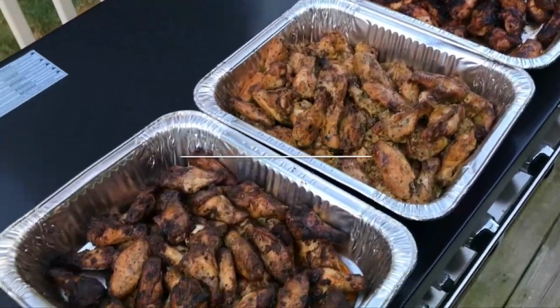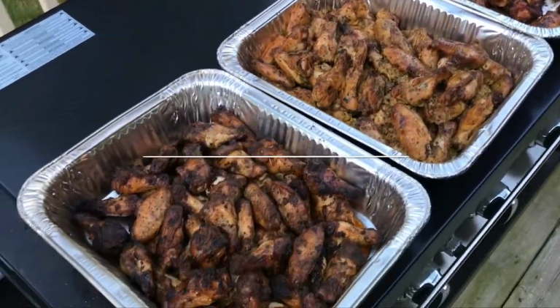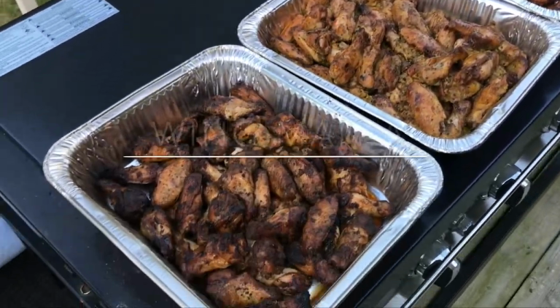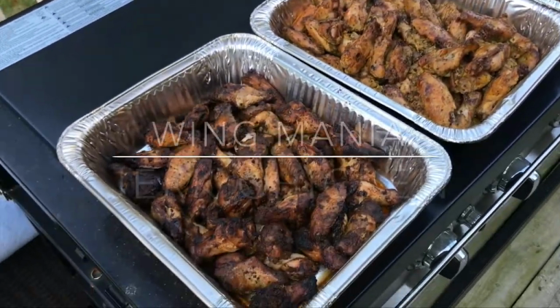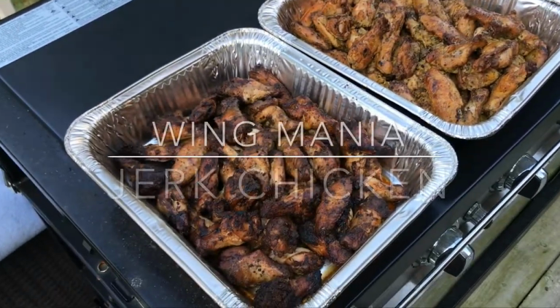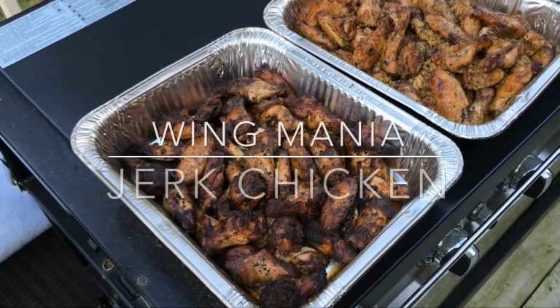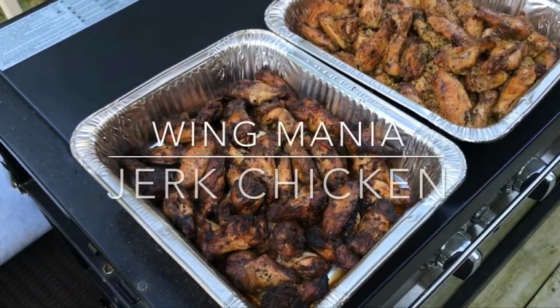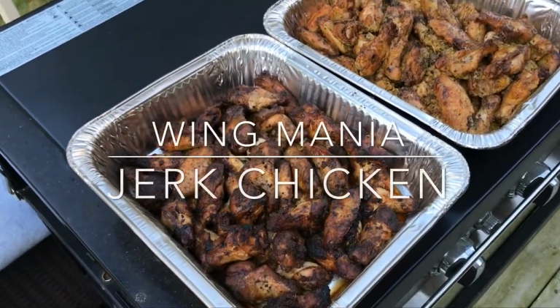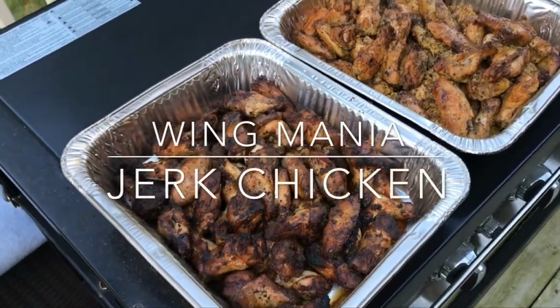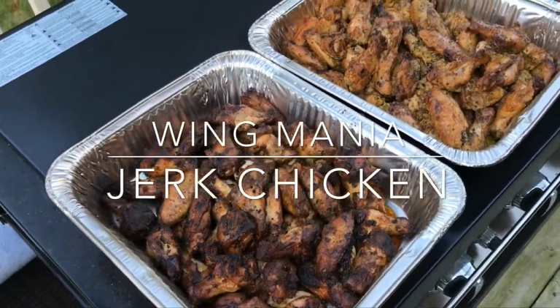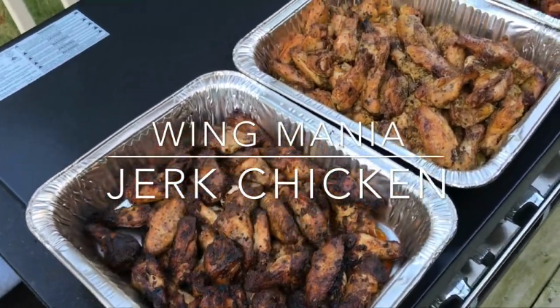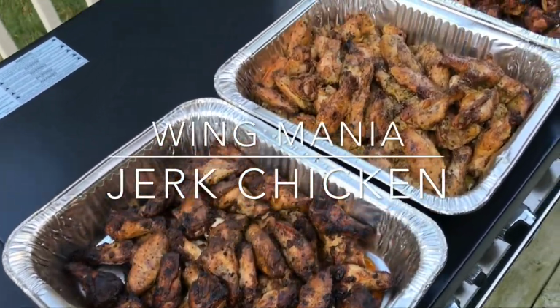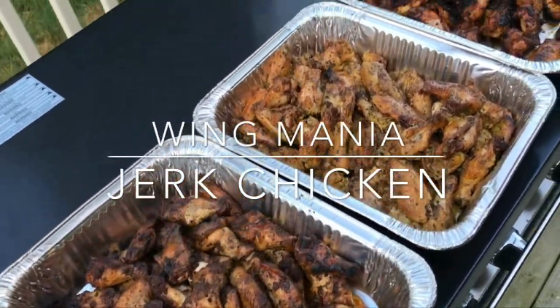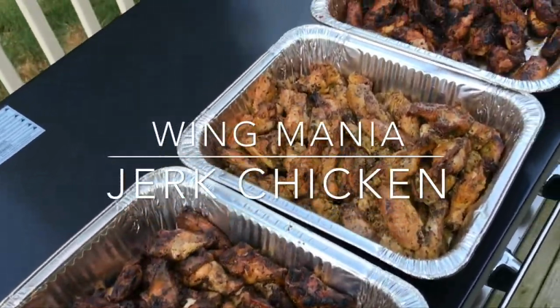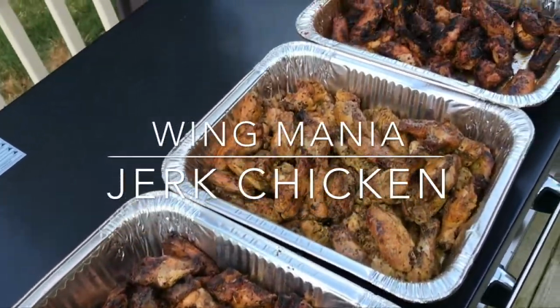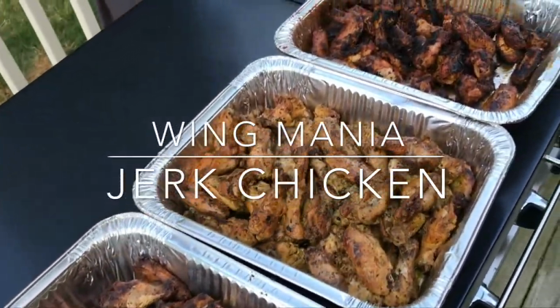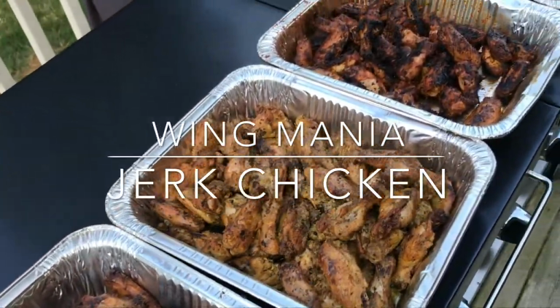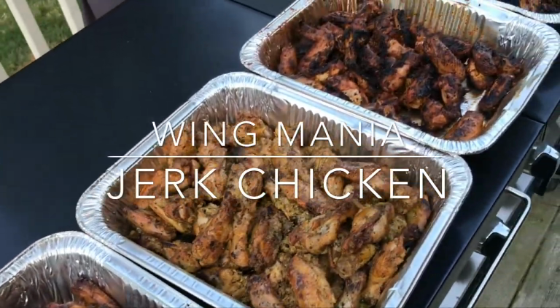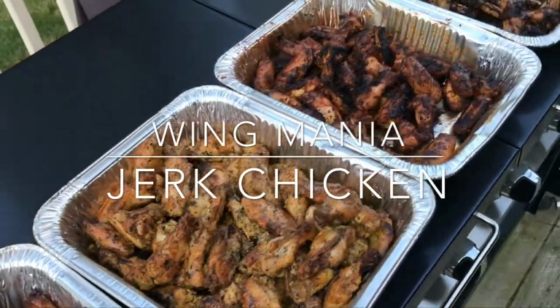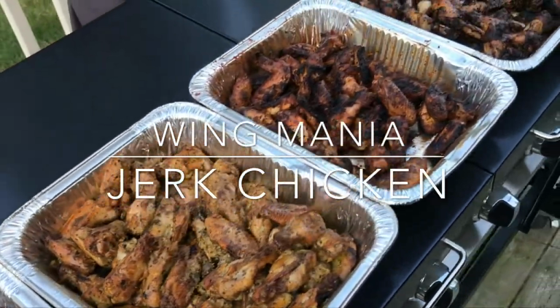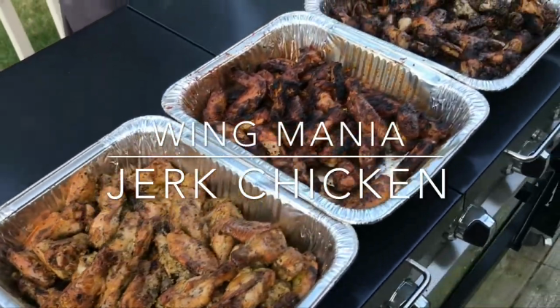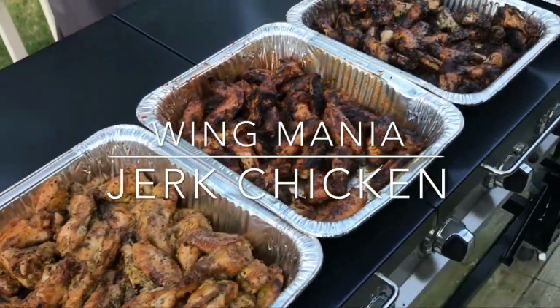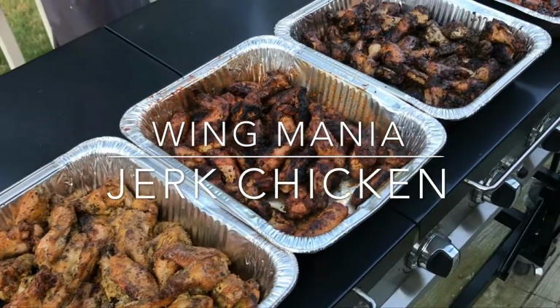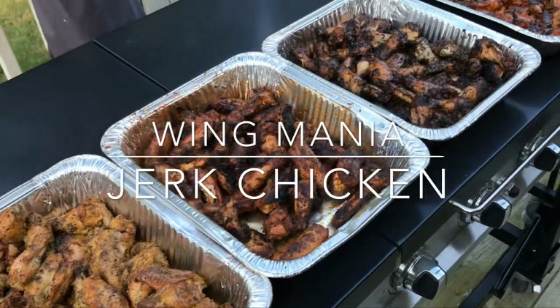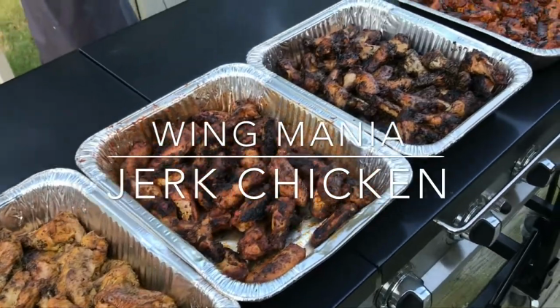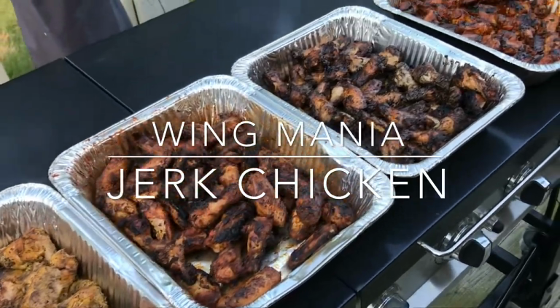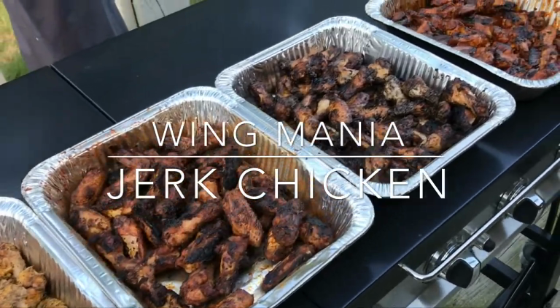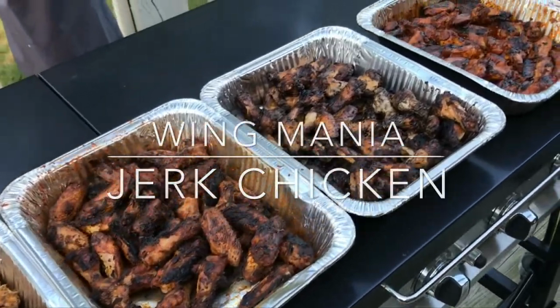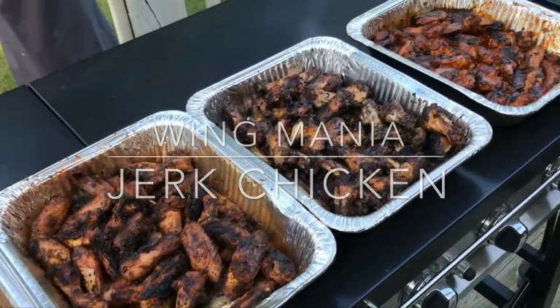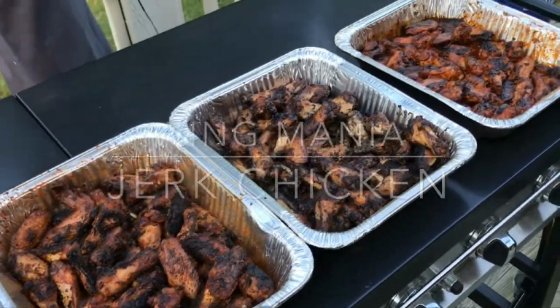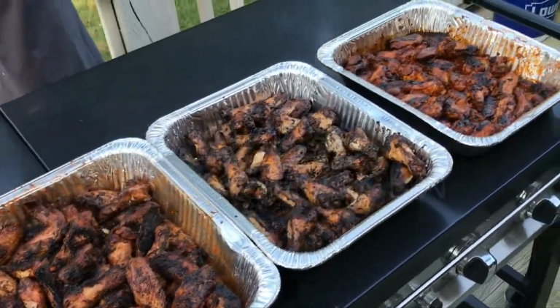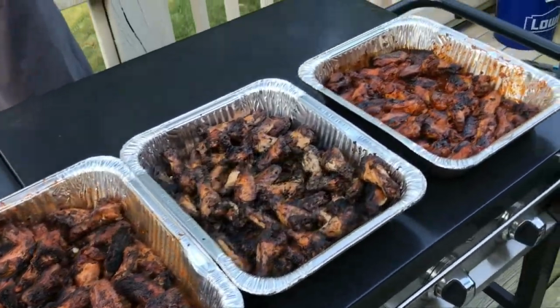Get your chicken wings — I have mine. First episode, Wing Mania: Jerk Chicken. Let's go.